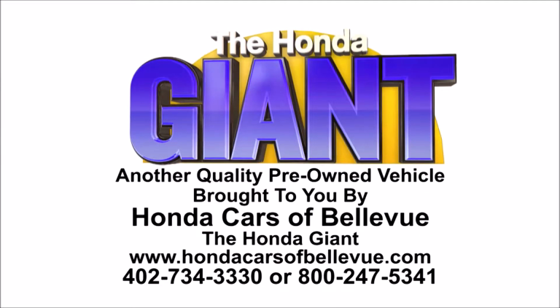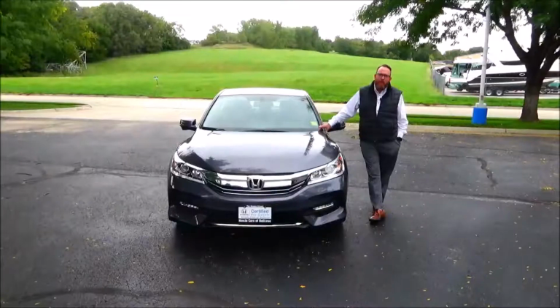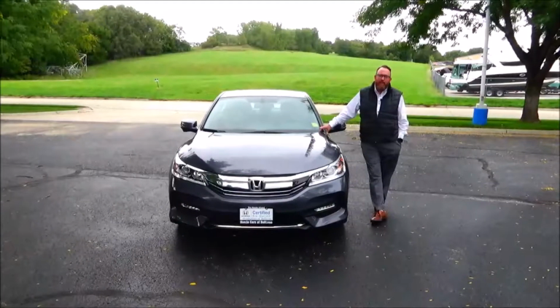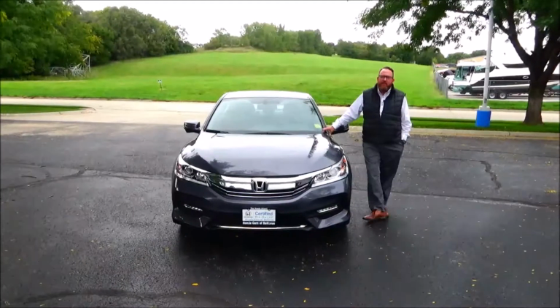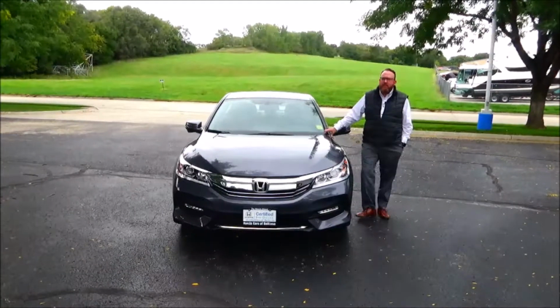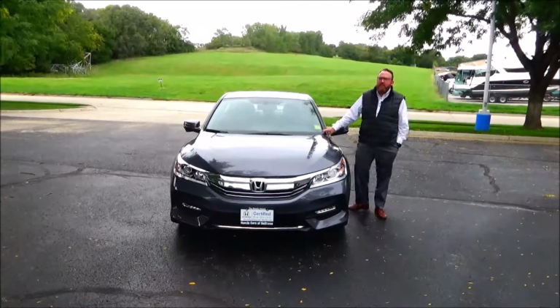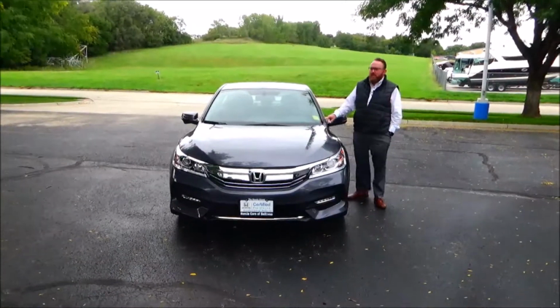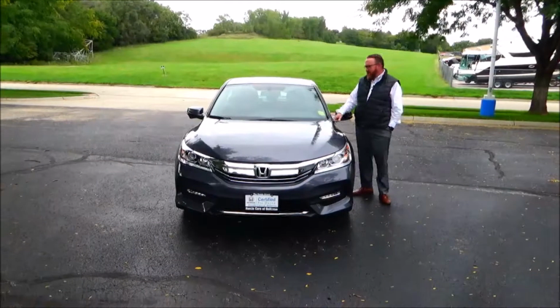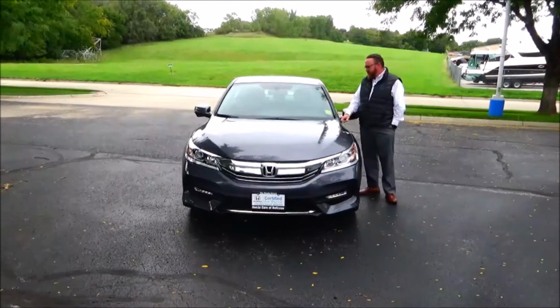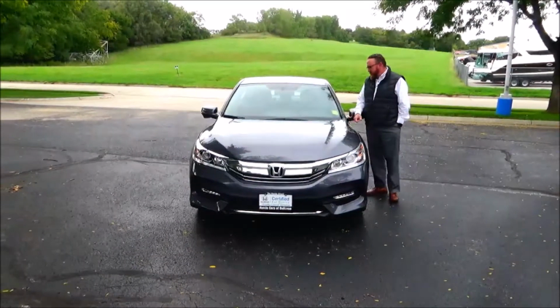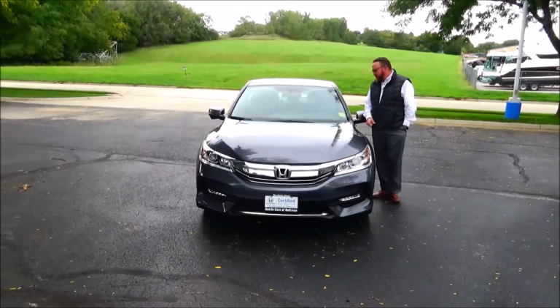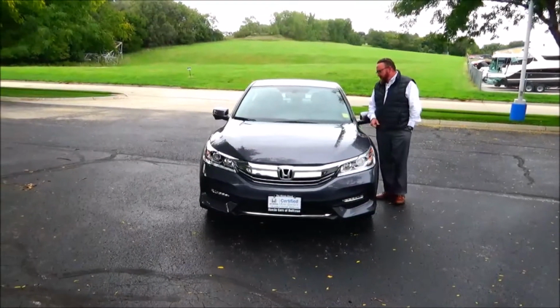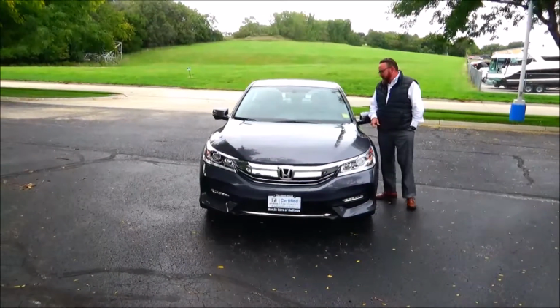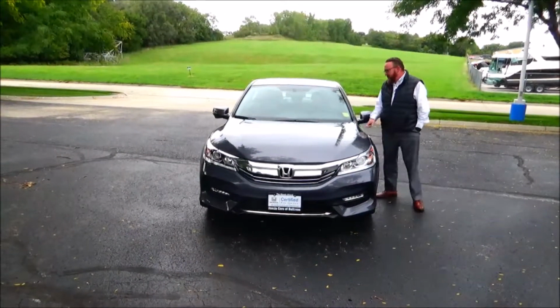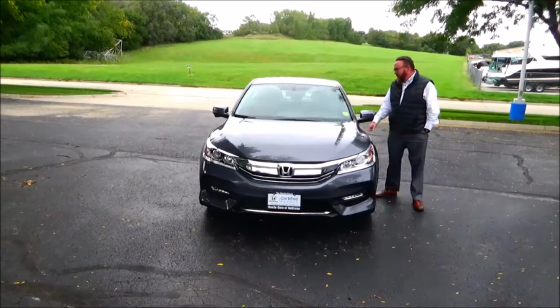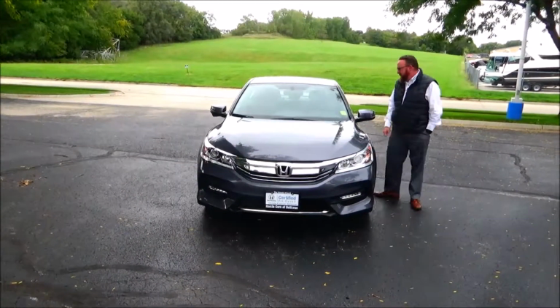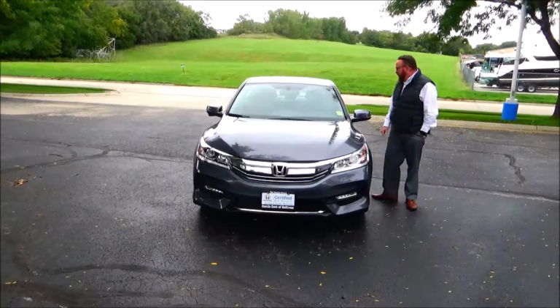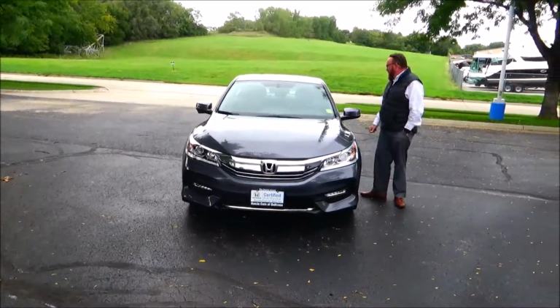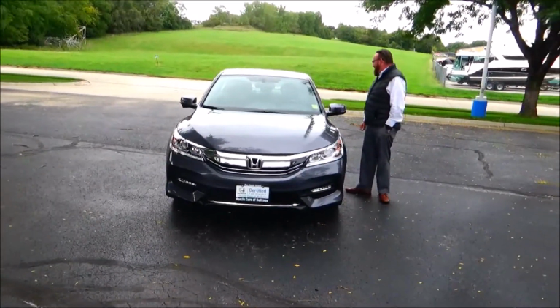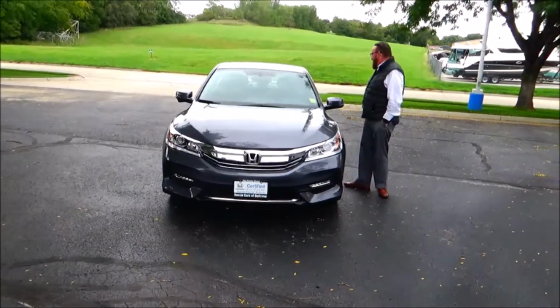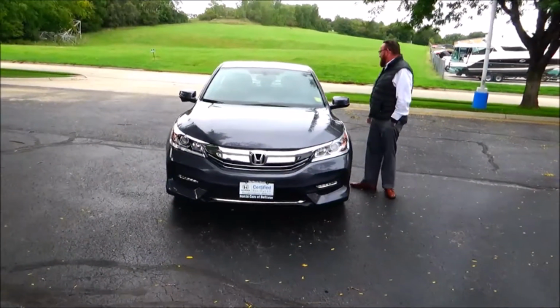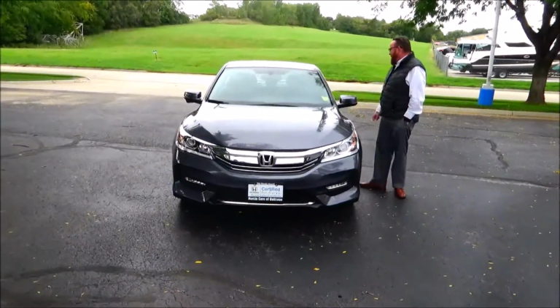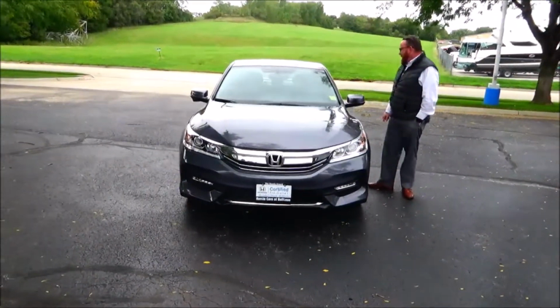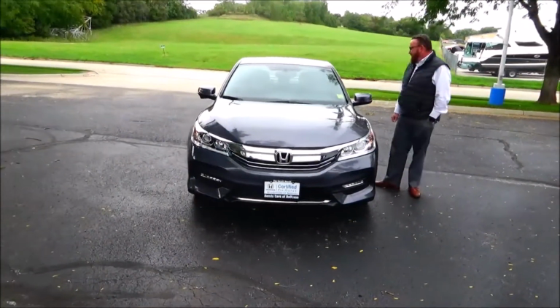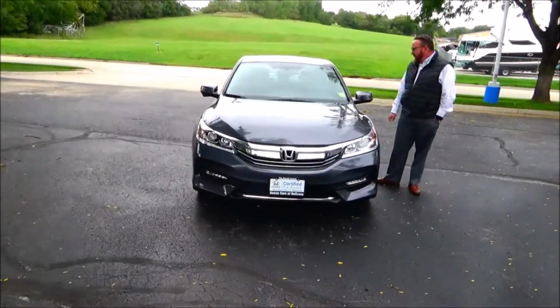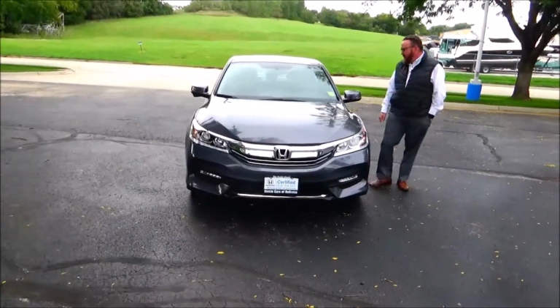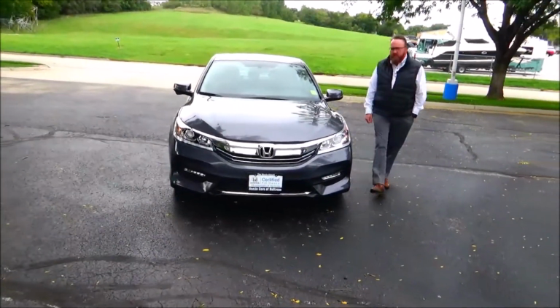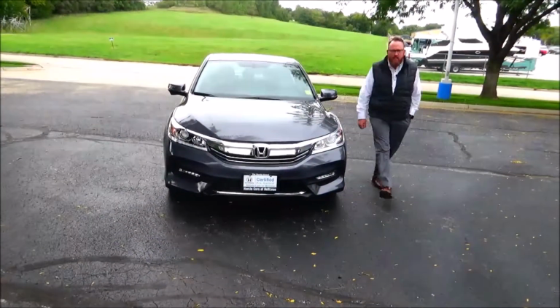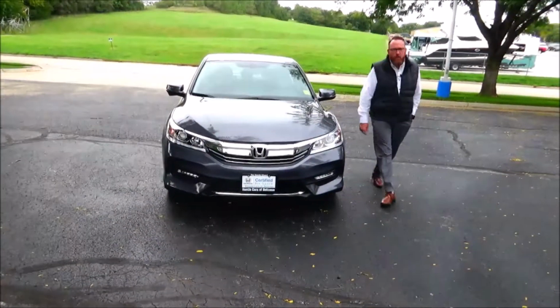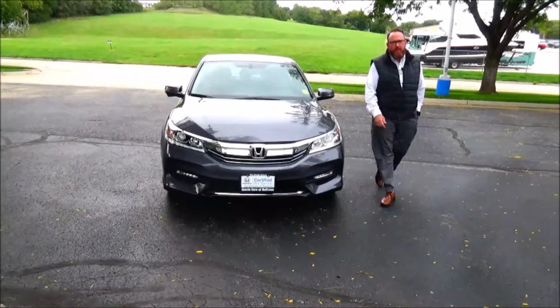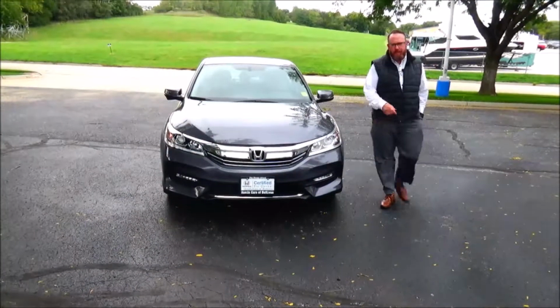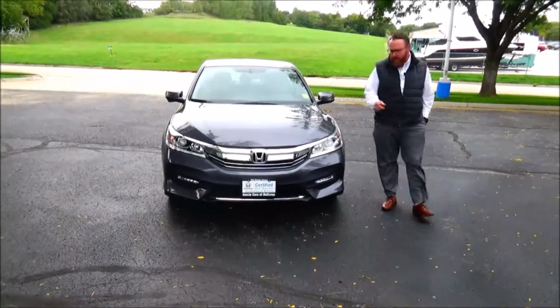Brian Kelly here from Honda. I'm going to show you this 2017 Honda Accord EXL. It just came in on trade and it's got 21,000 miles.